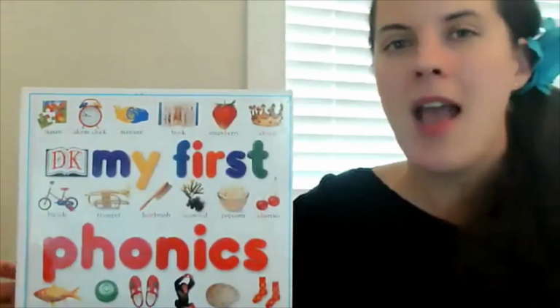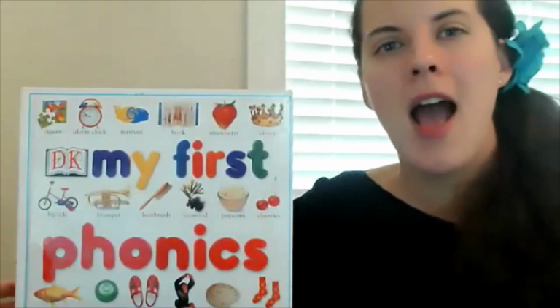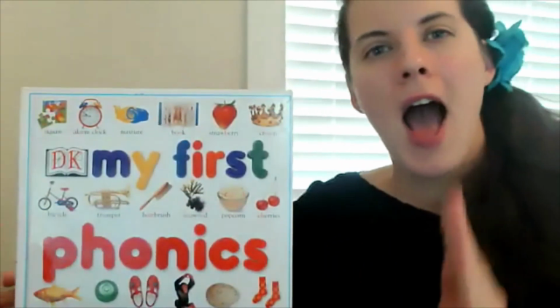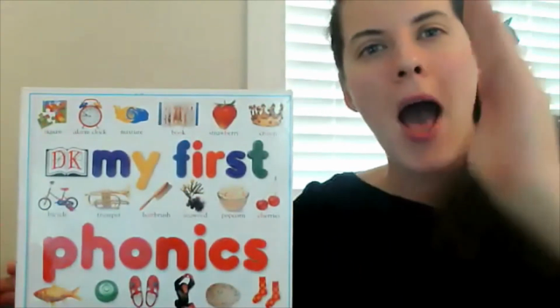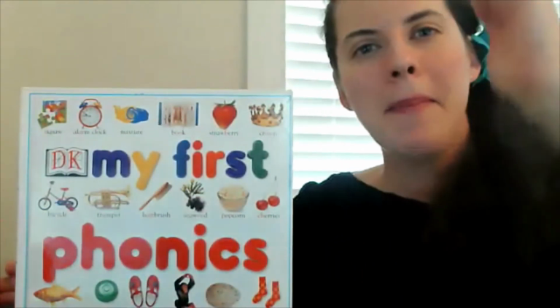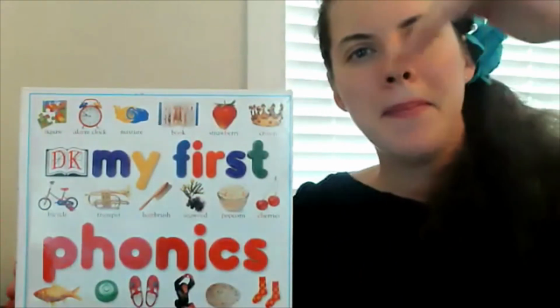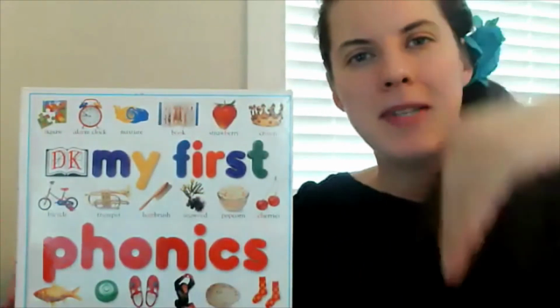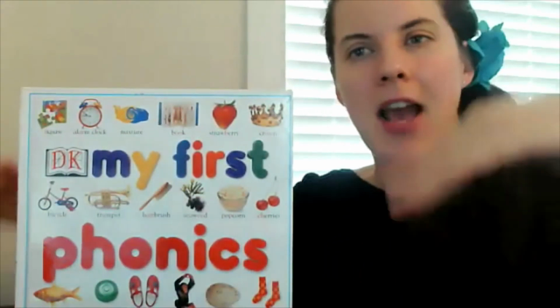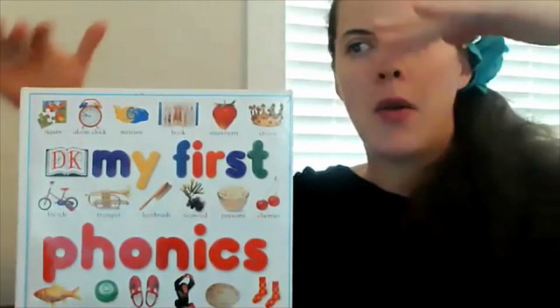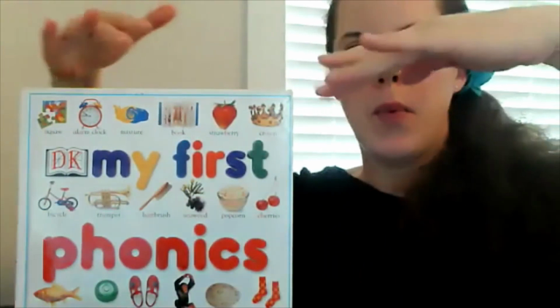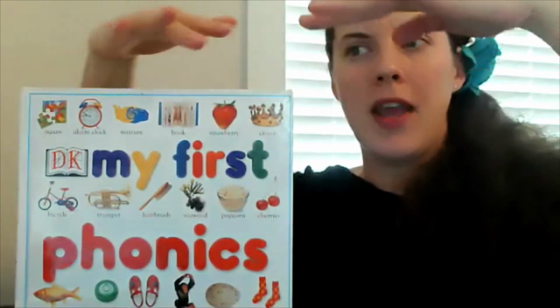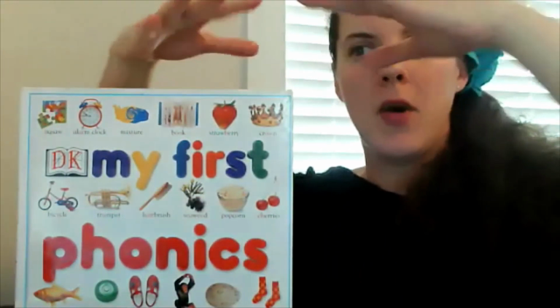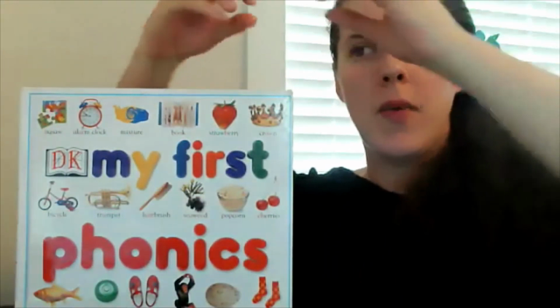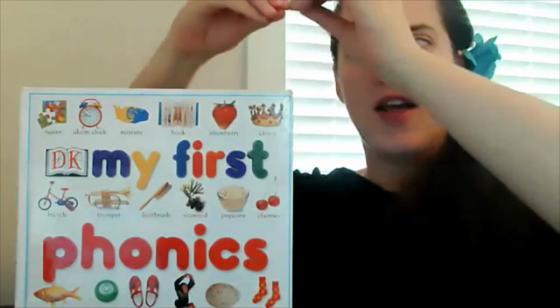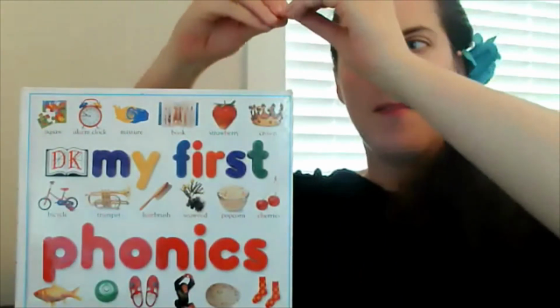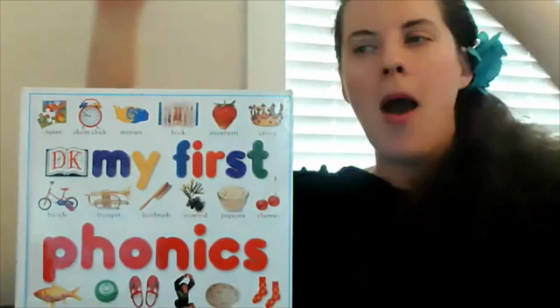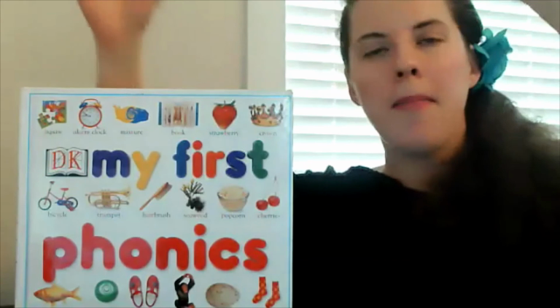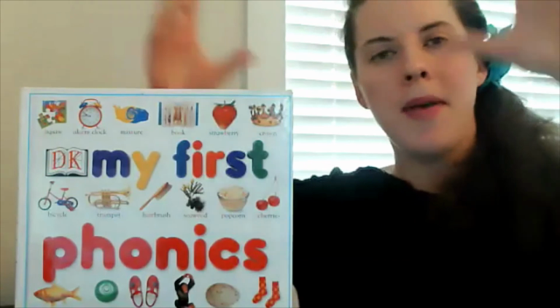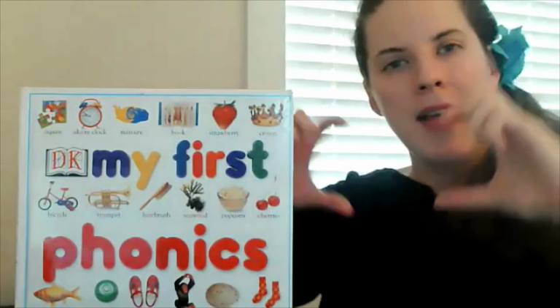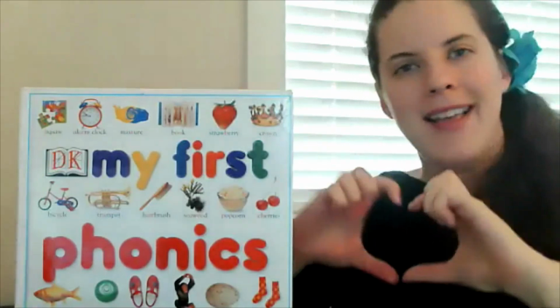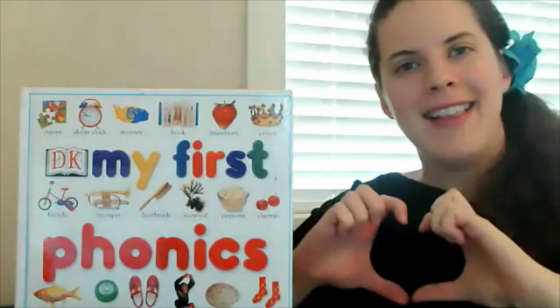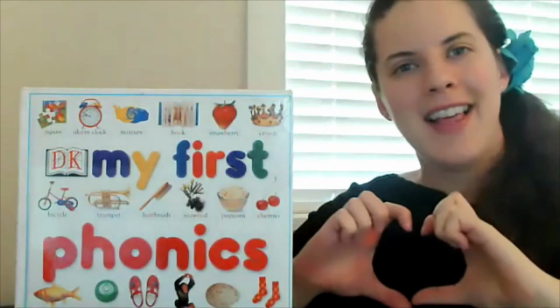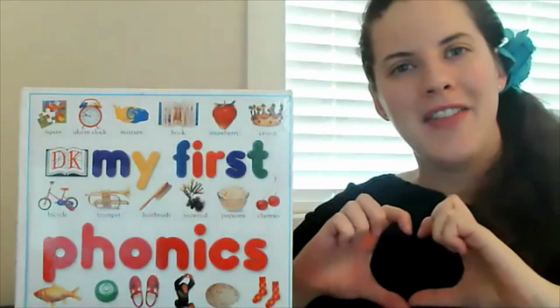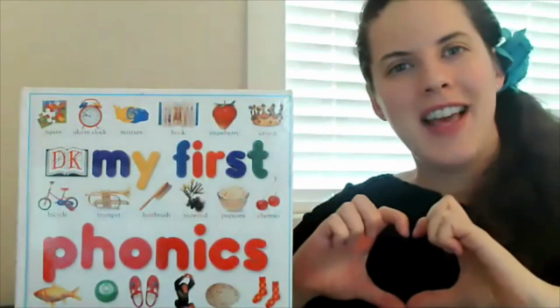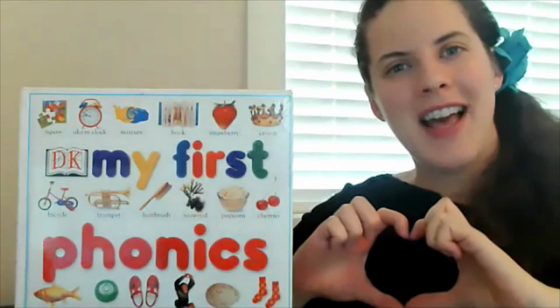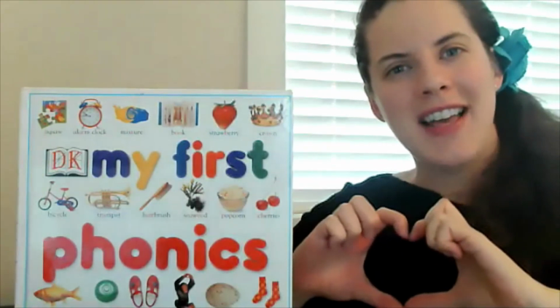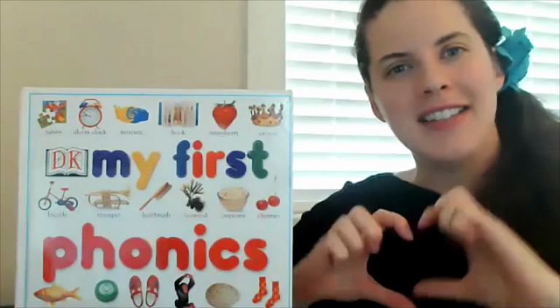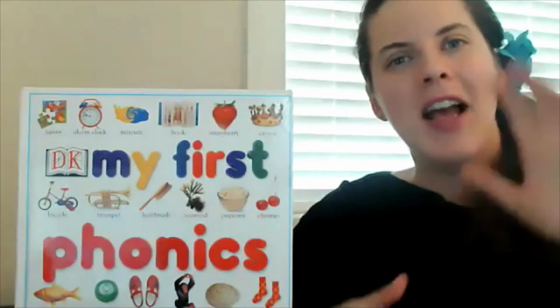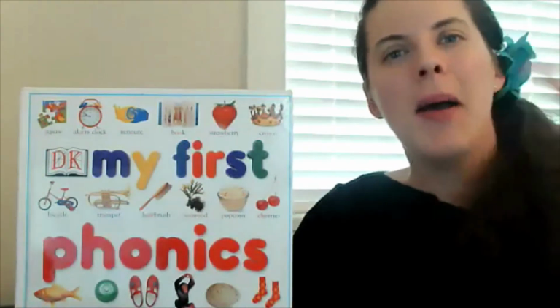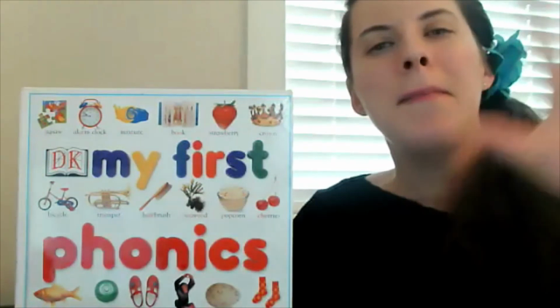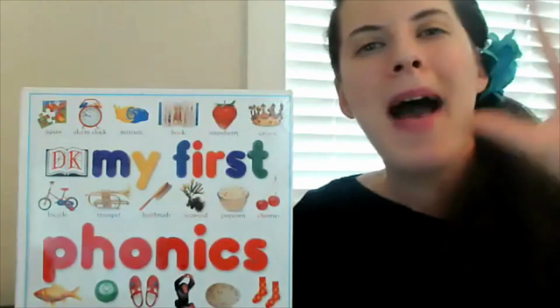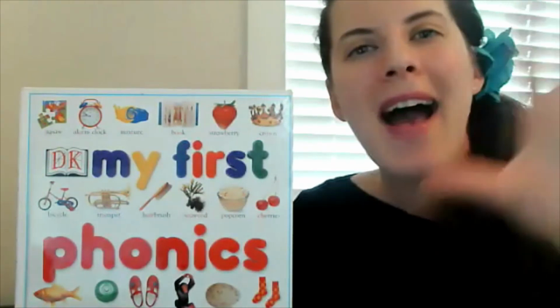Up, down, wiggle wiggle, pop! Love you guys, bye!